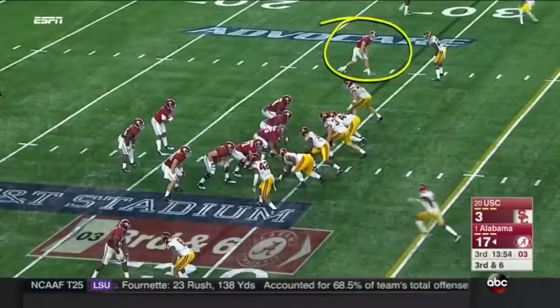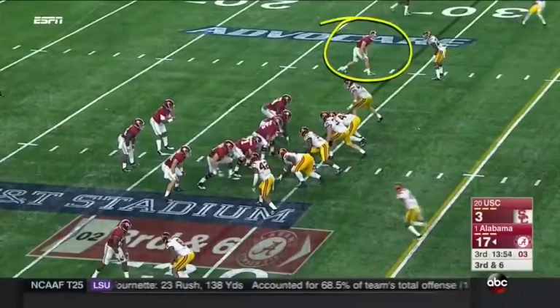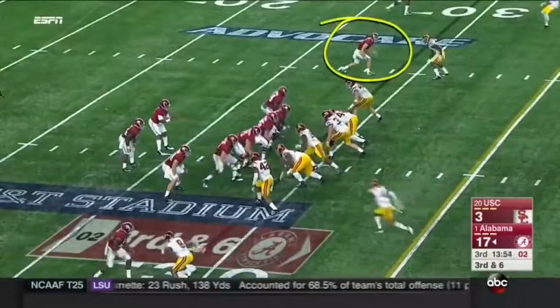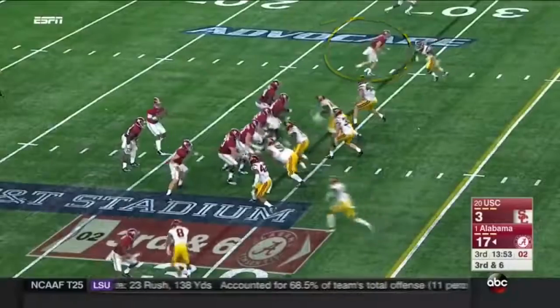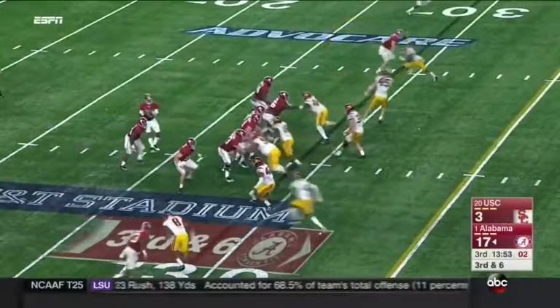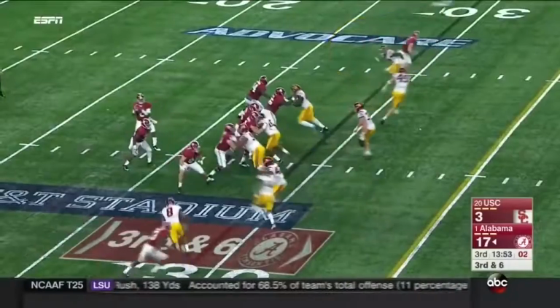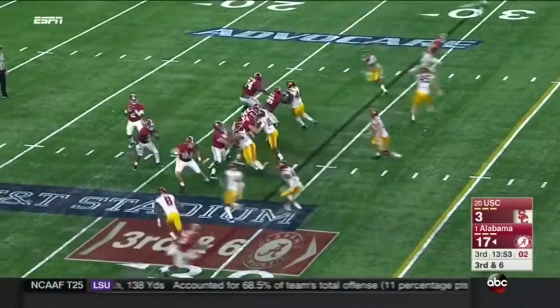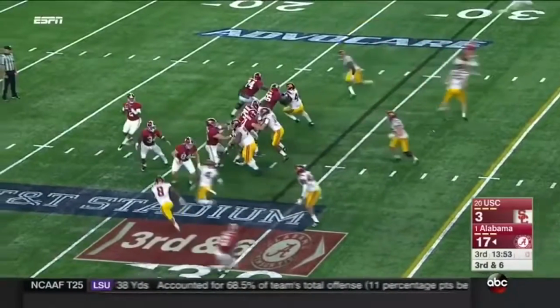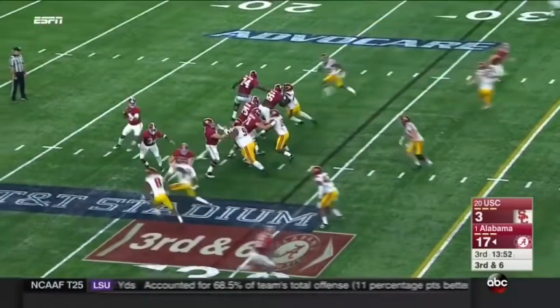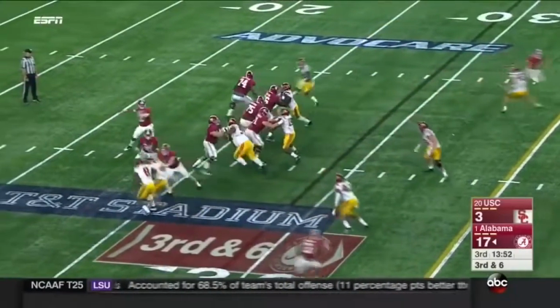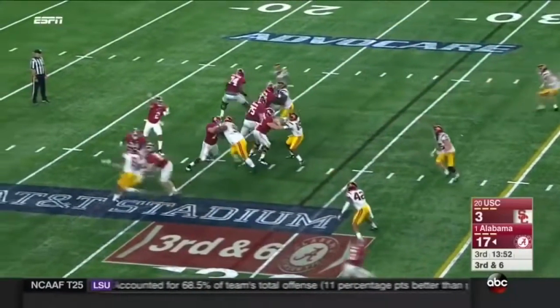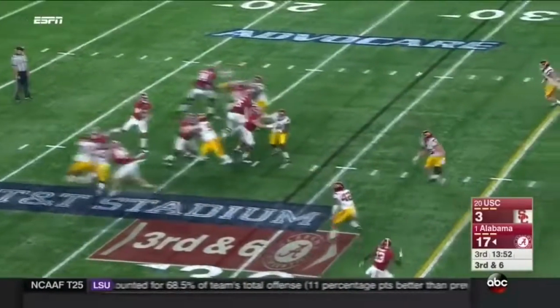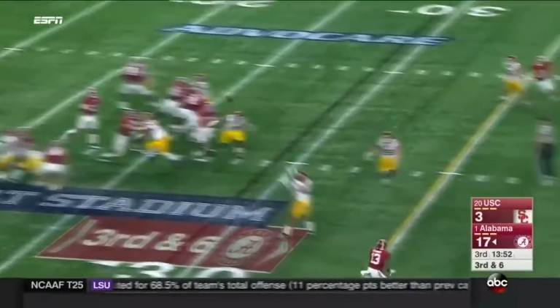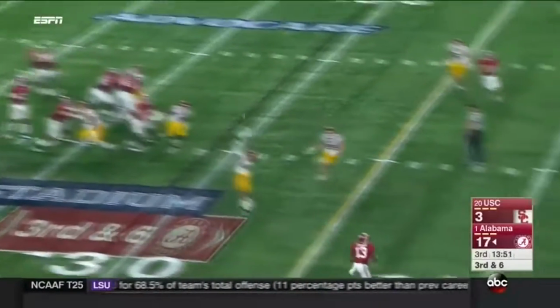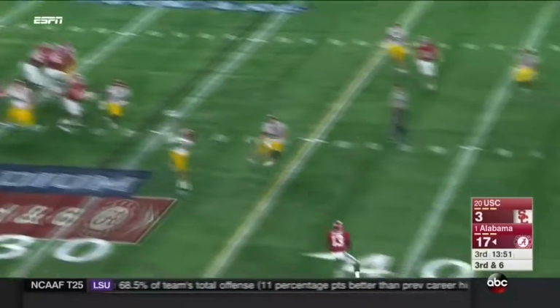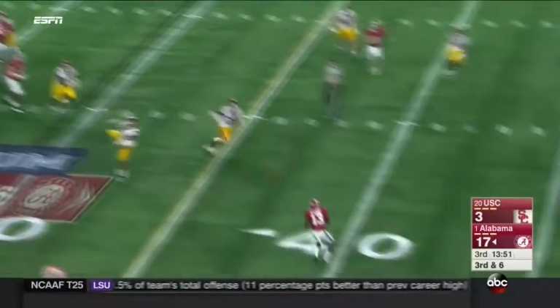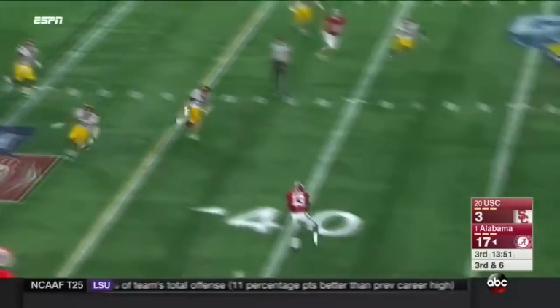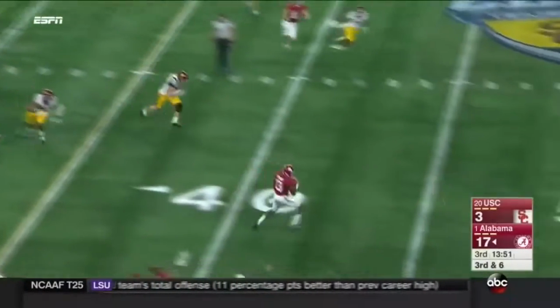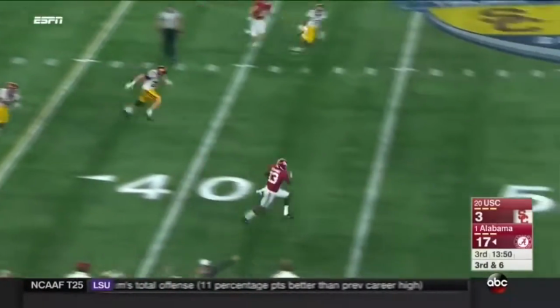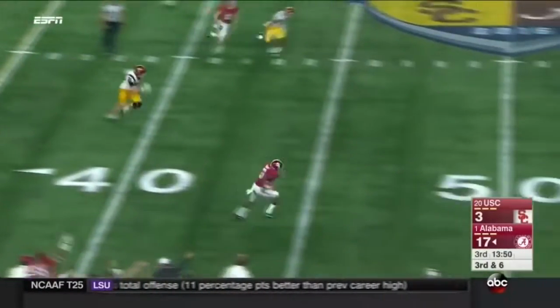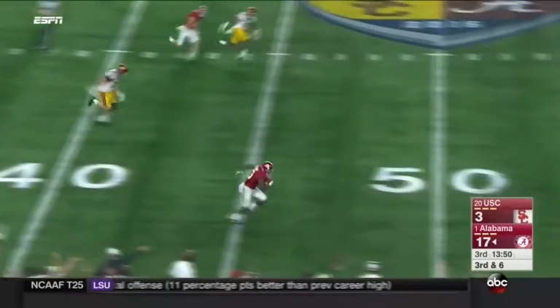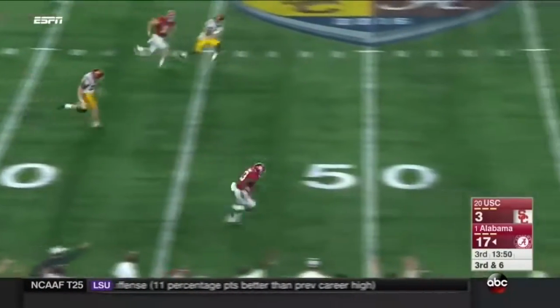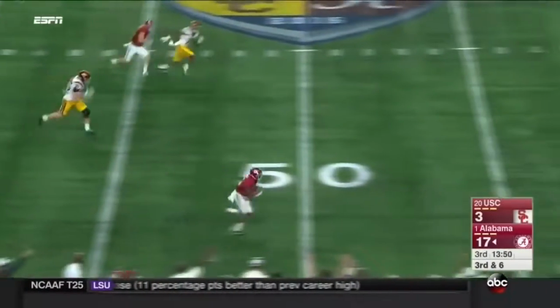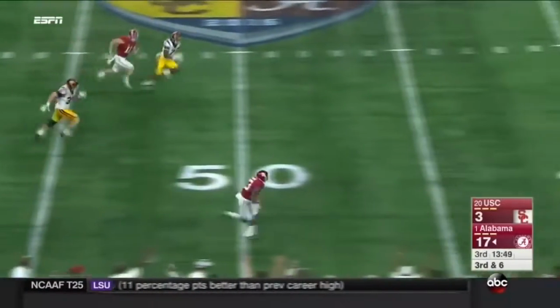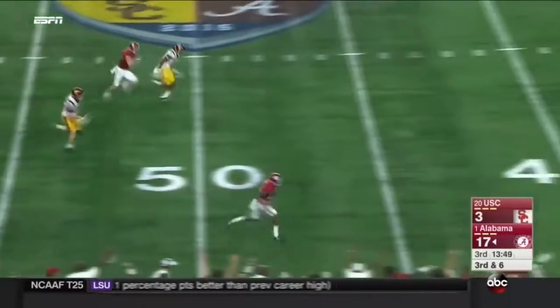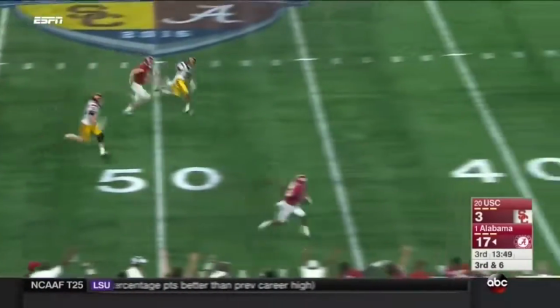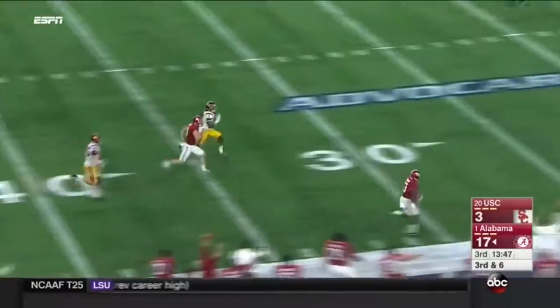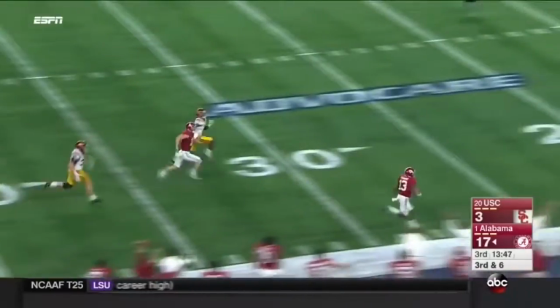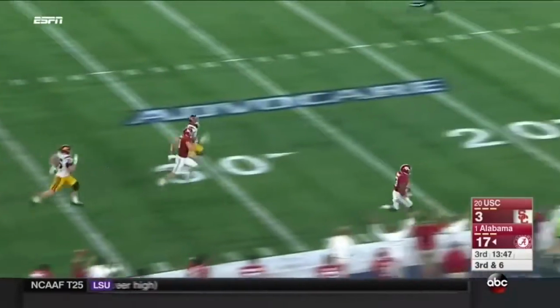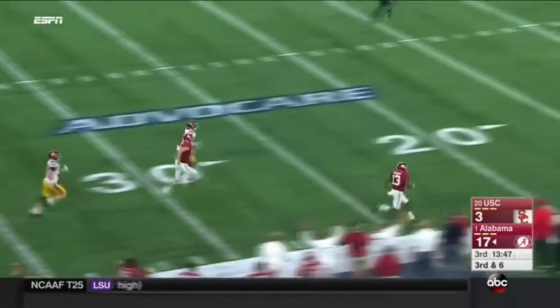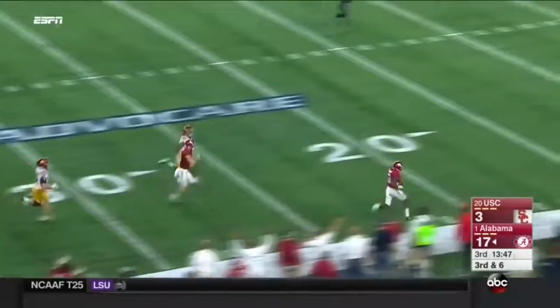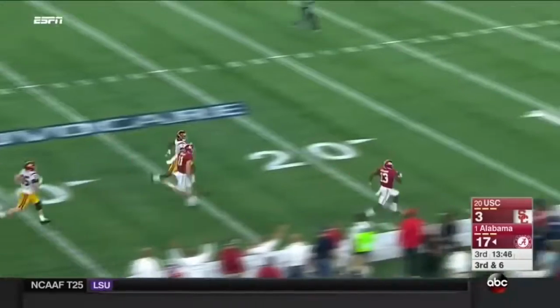Third down. Hurts looks to the right, breaking wide — and he's still going. They won't catch him.